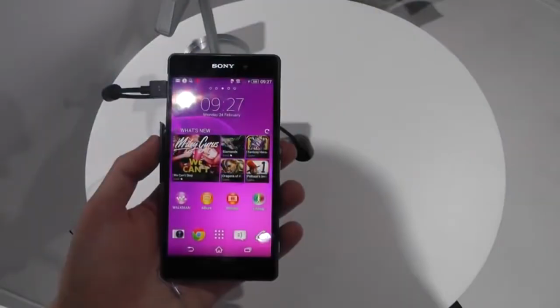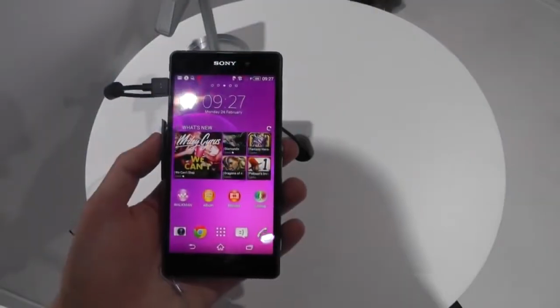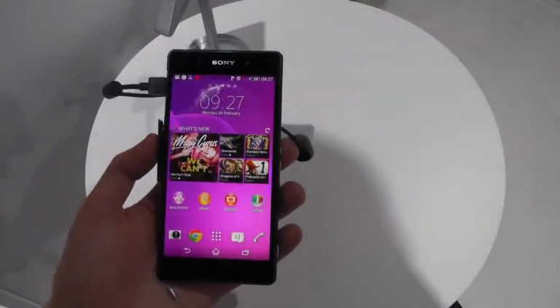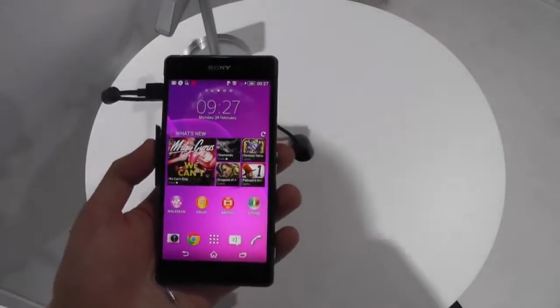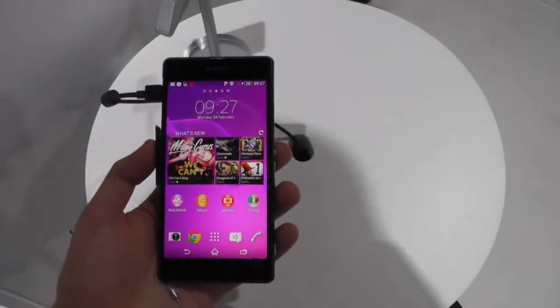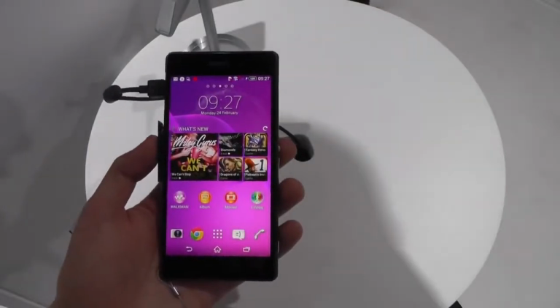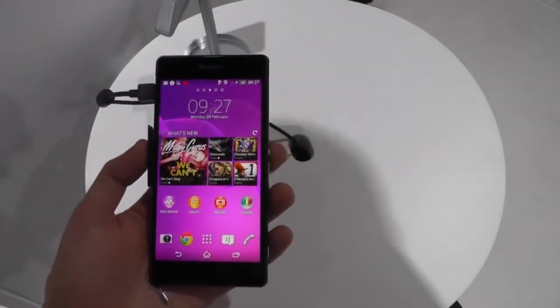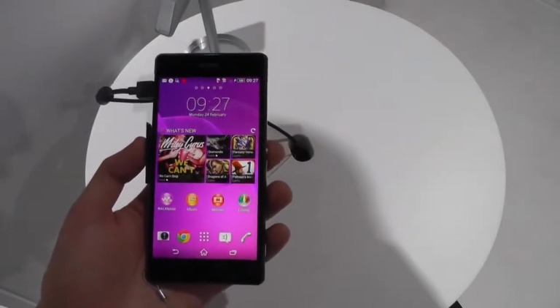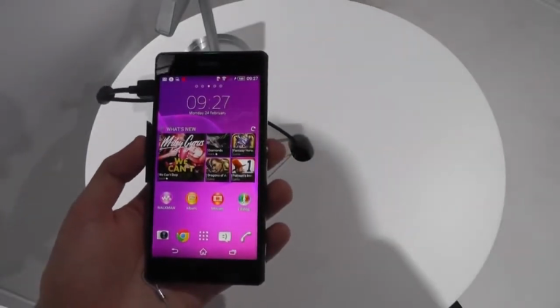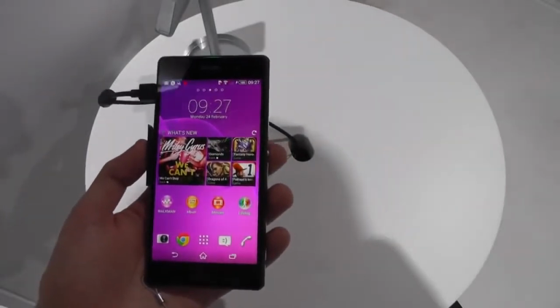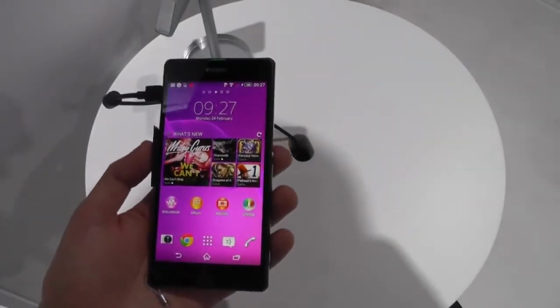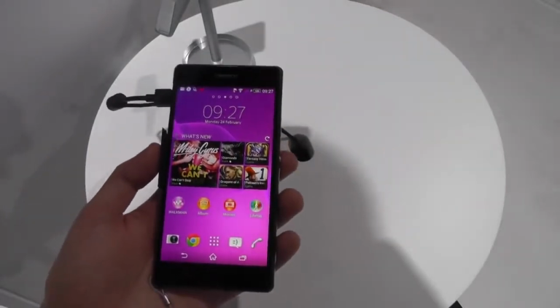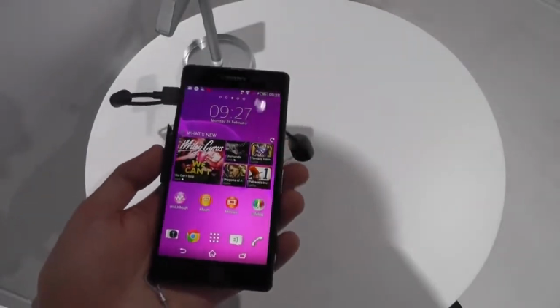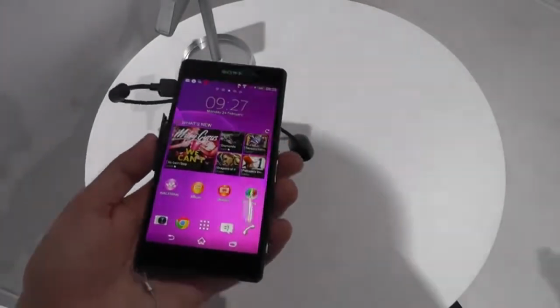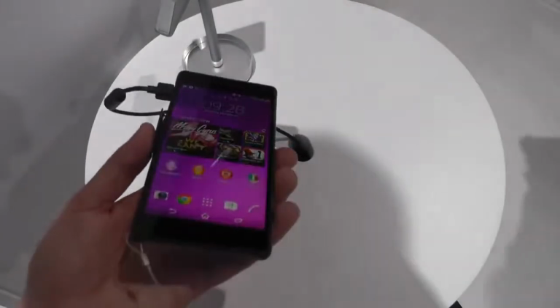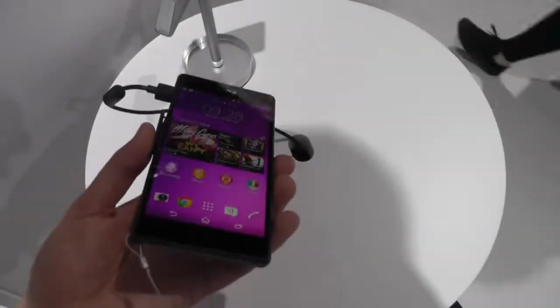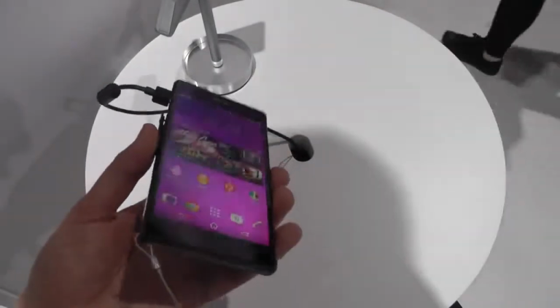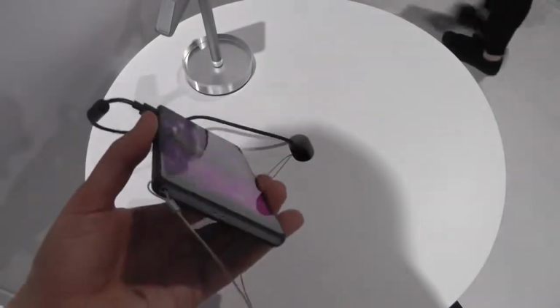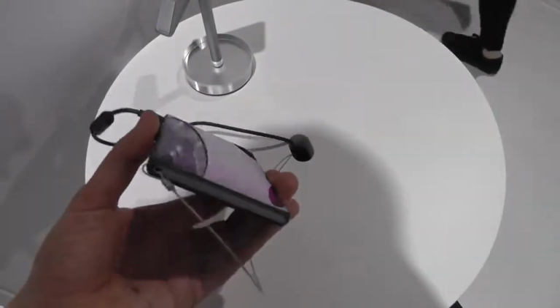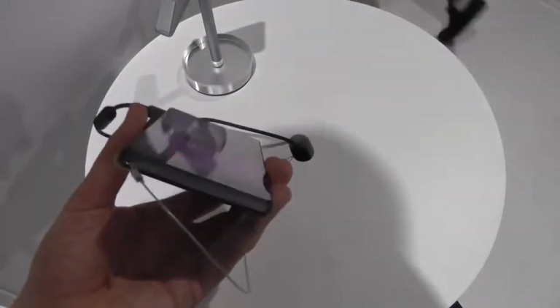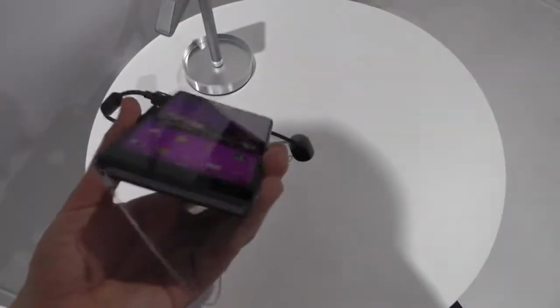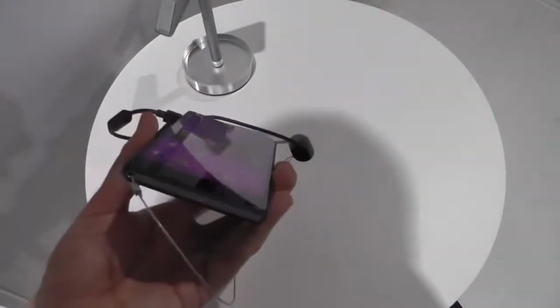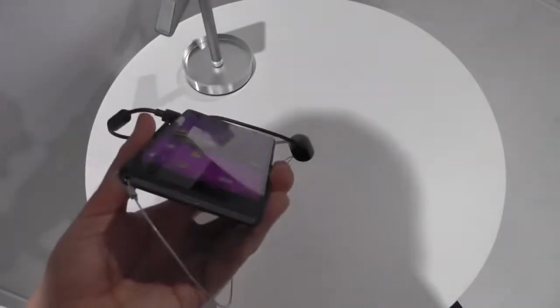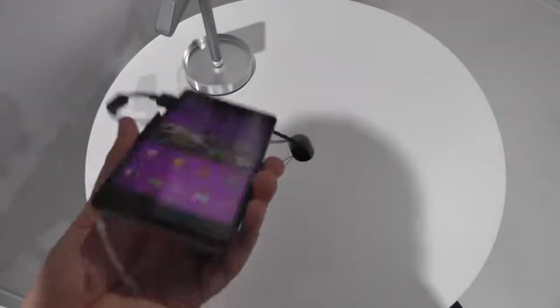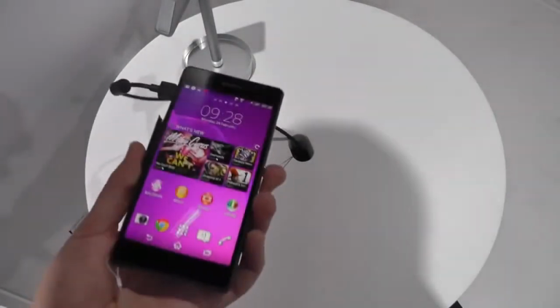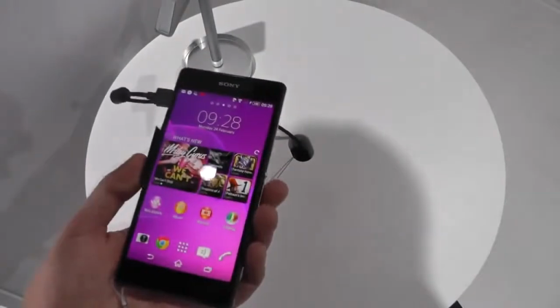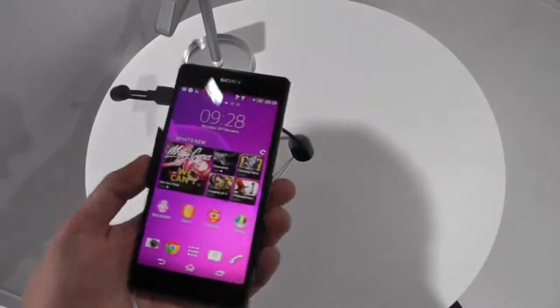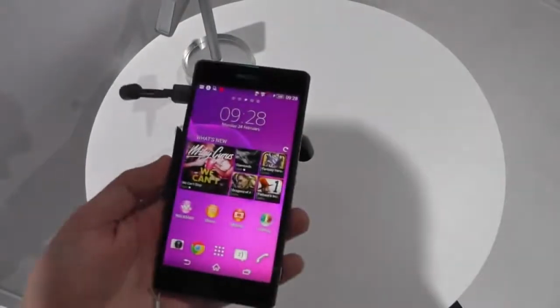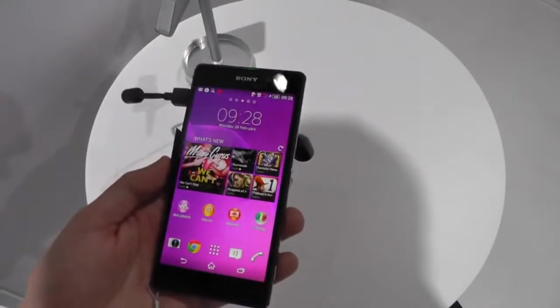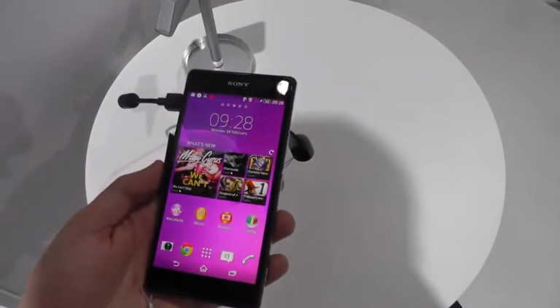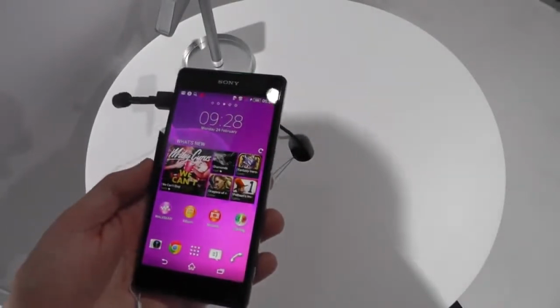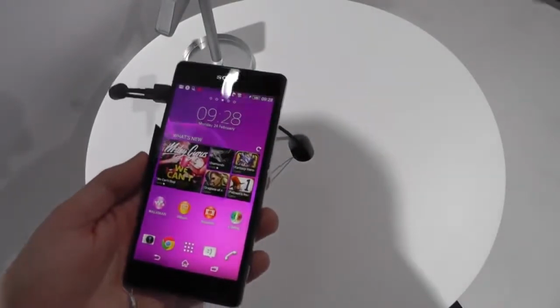Hey, it's Alex from Android Central. We're here with Sony at MWC 2014 and we've got the Xperia Z2 here. This is the new flagship phone from Sony.